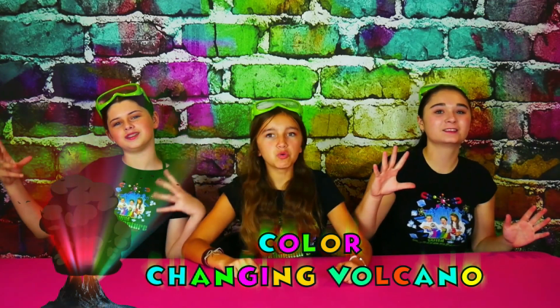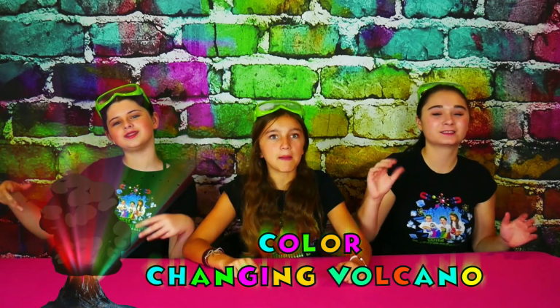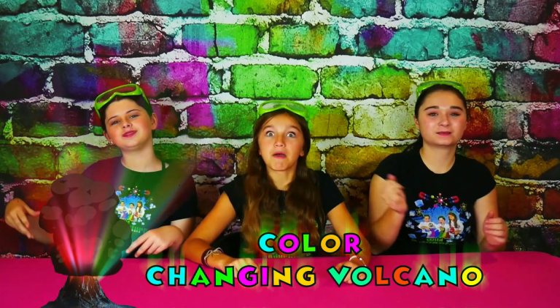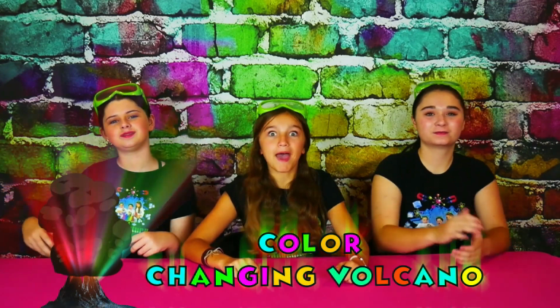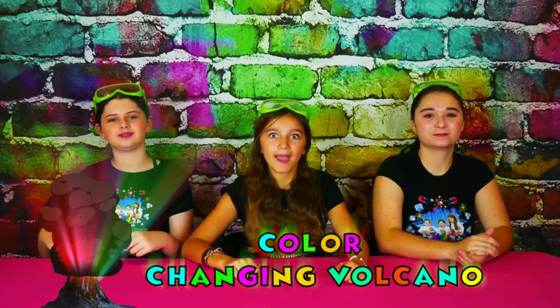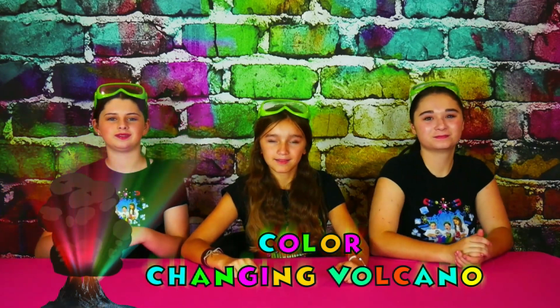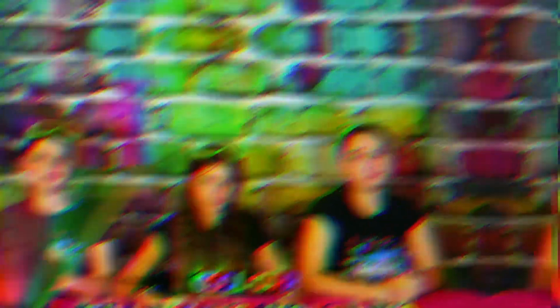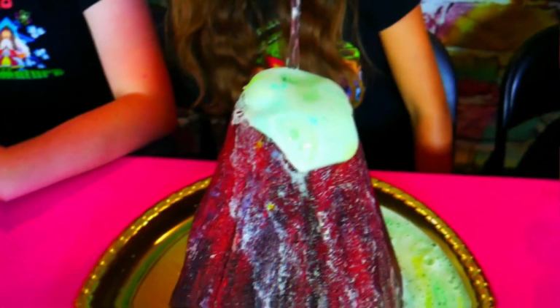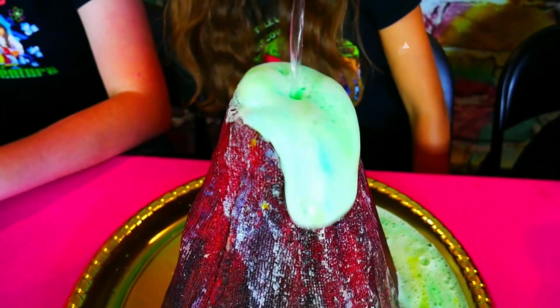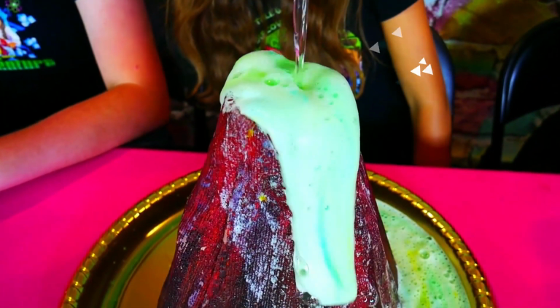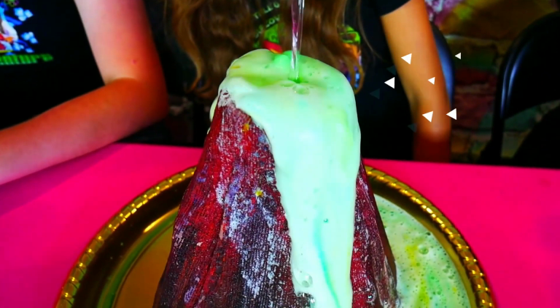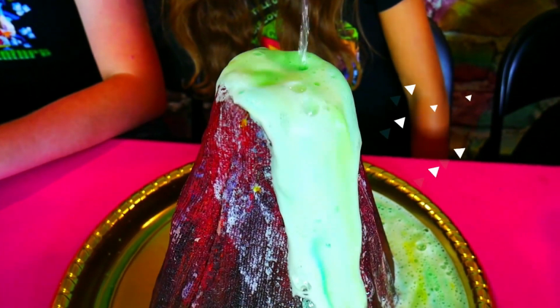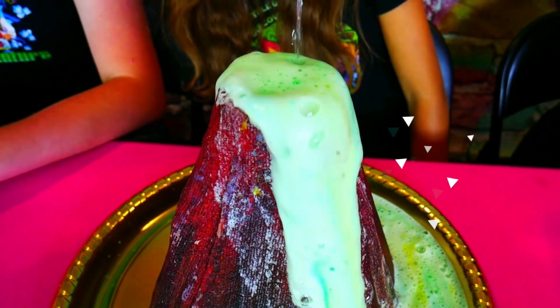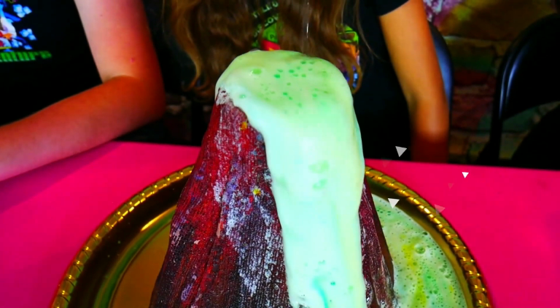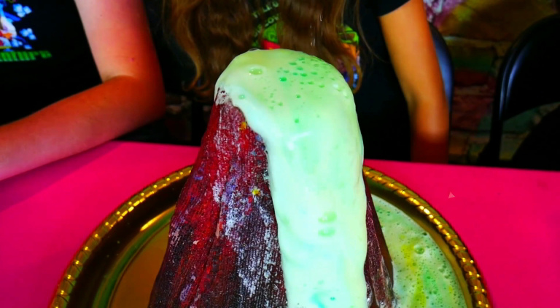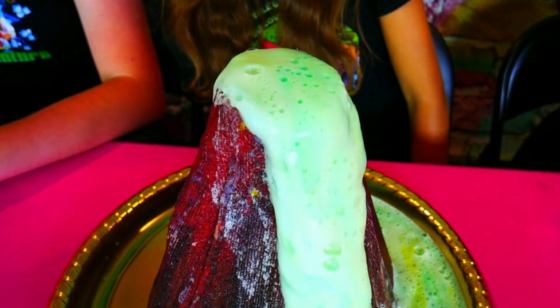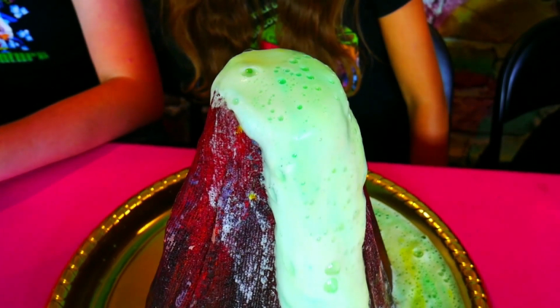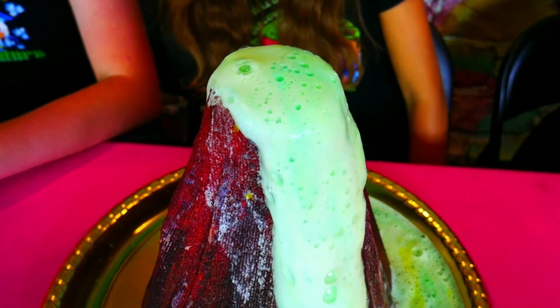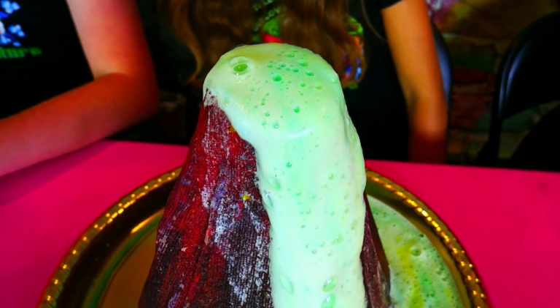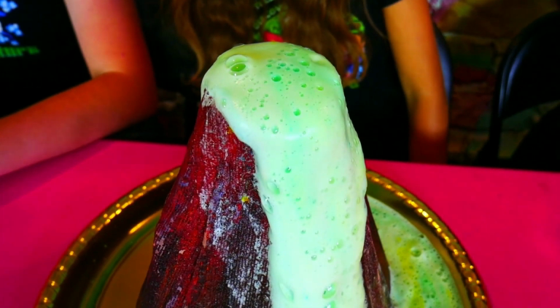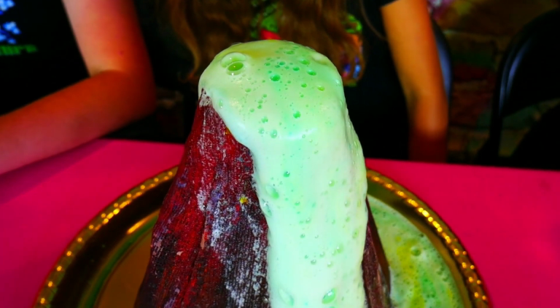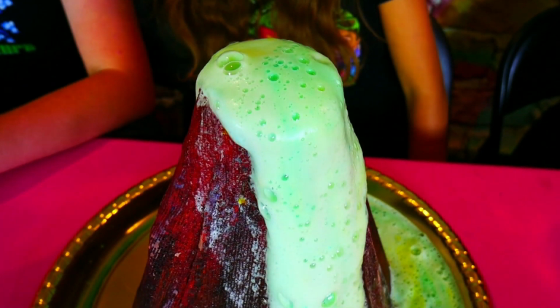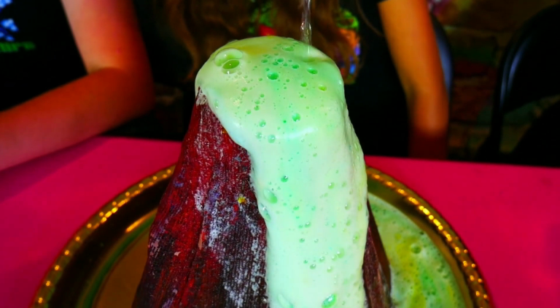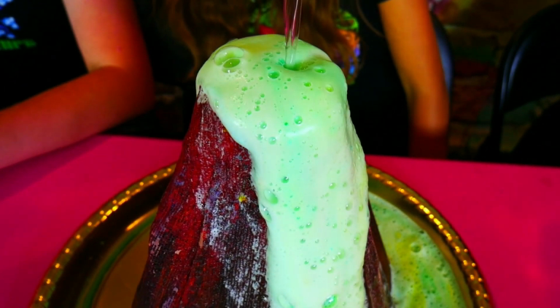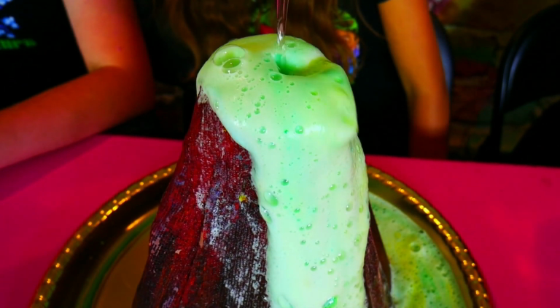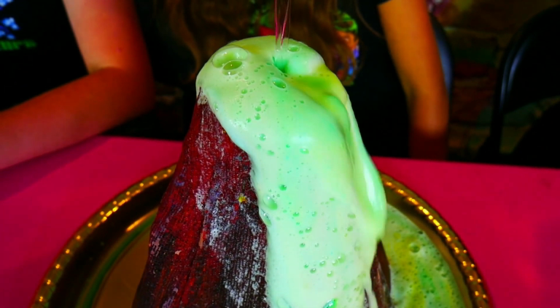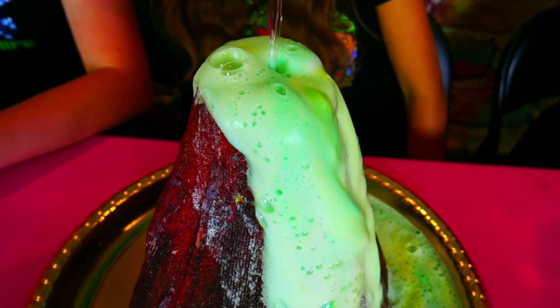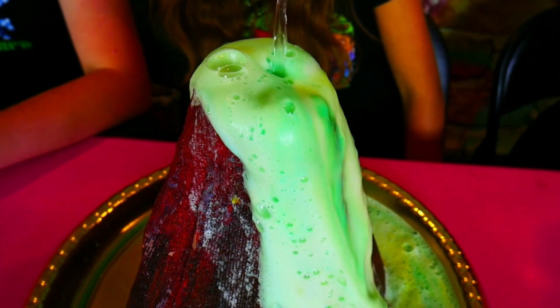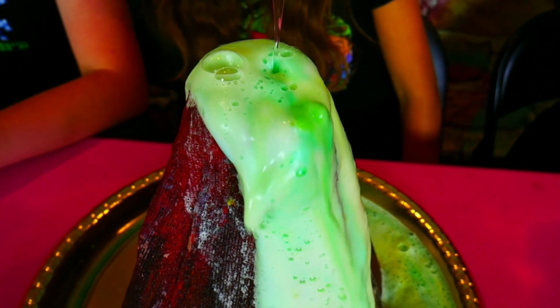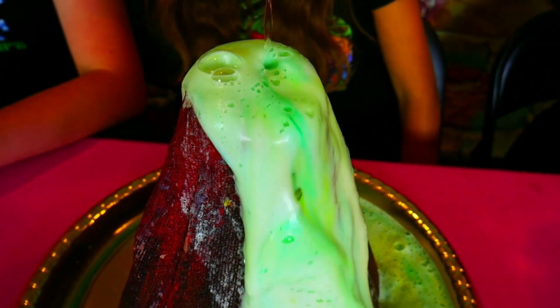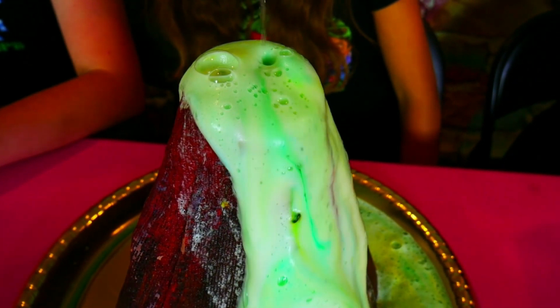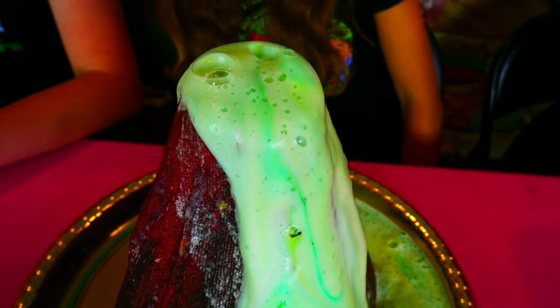Oh yeah, baby! Whoa! It's like an explosion of green. Look at that.